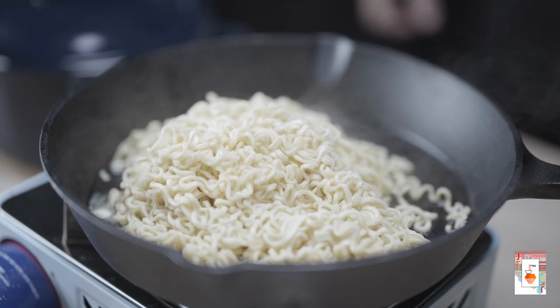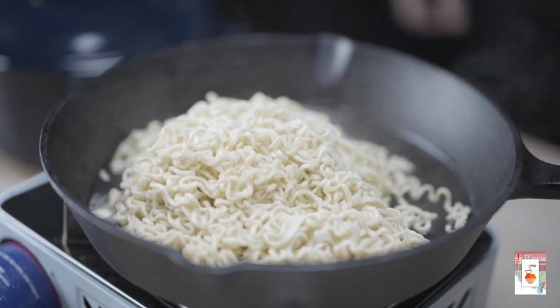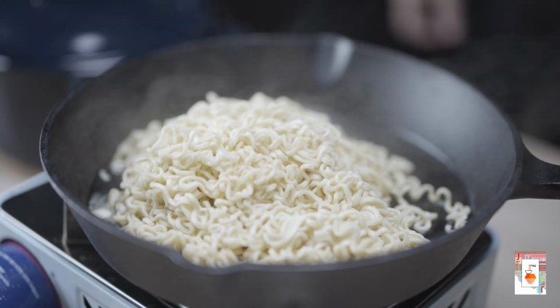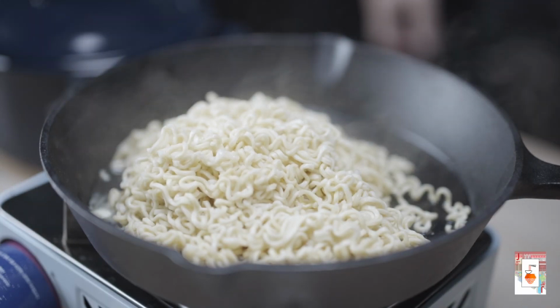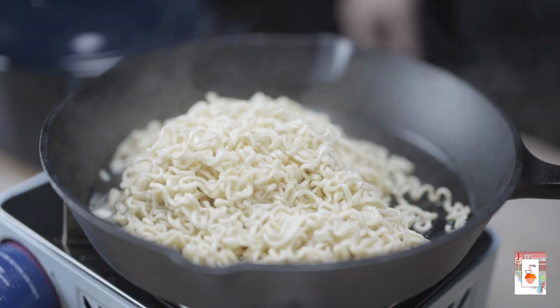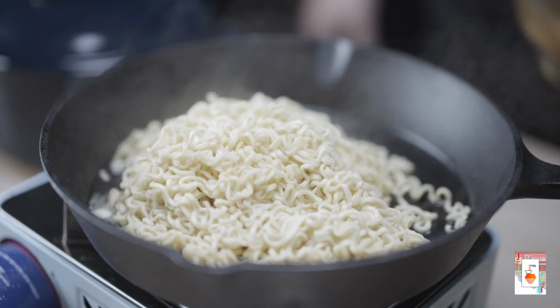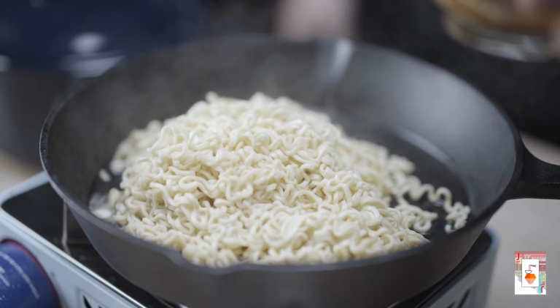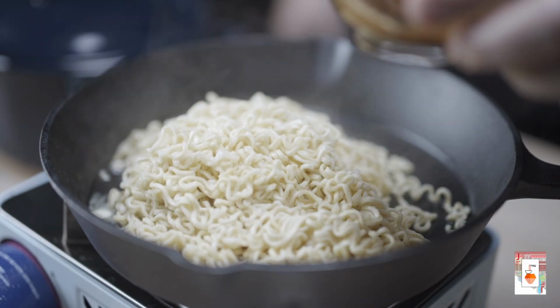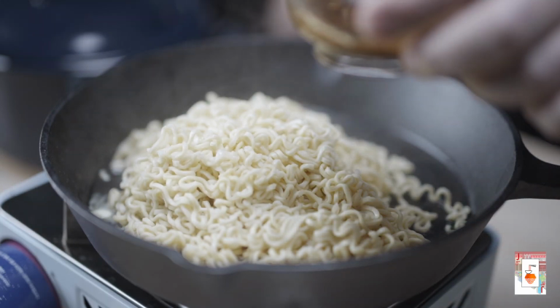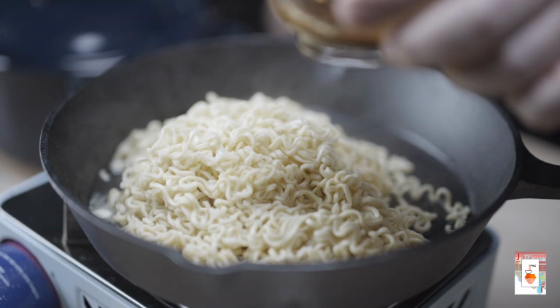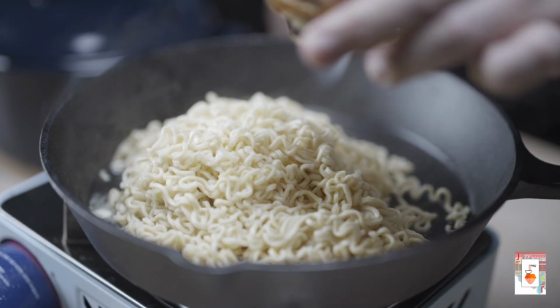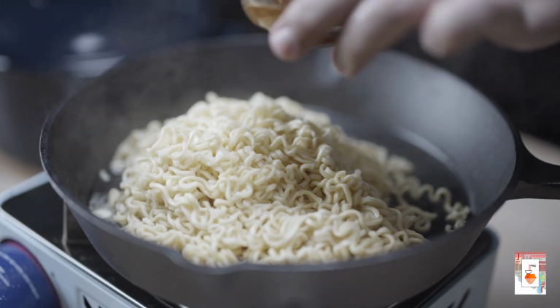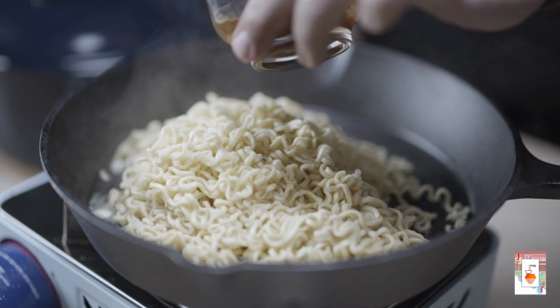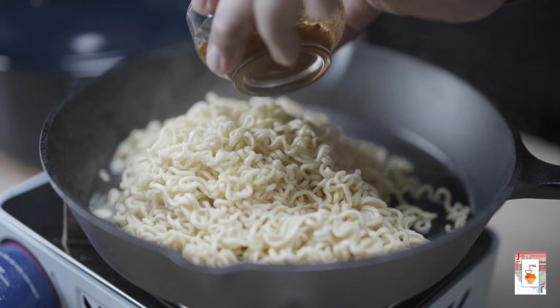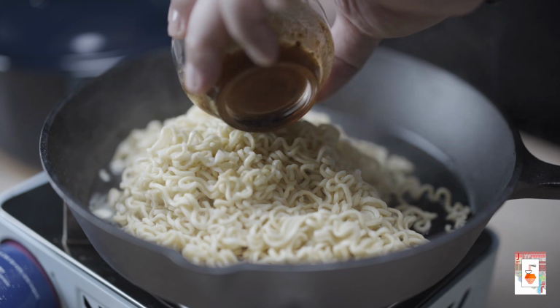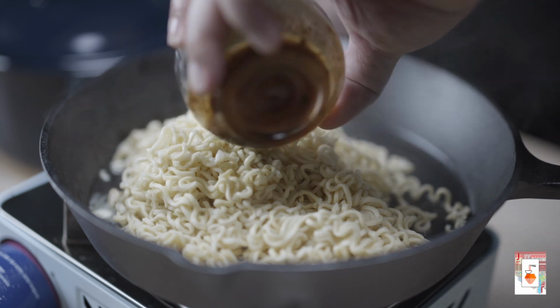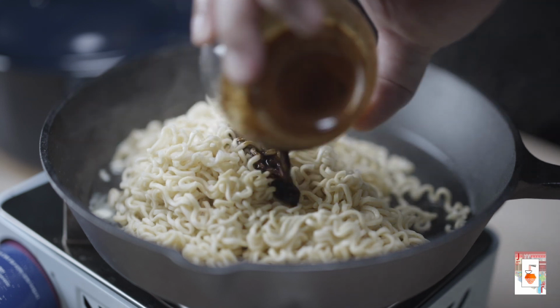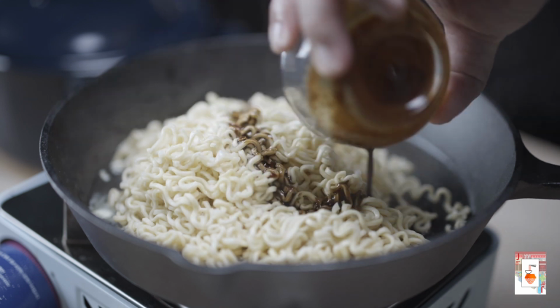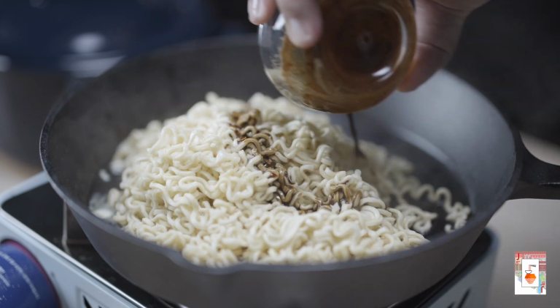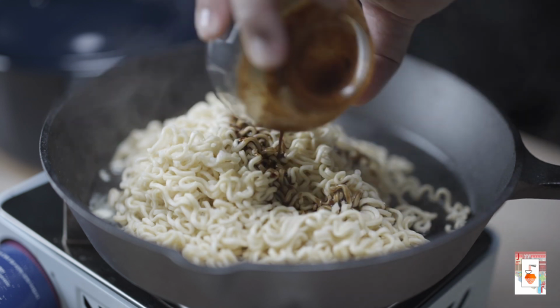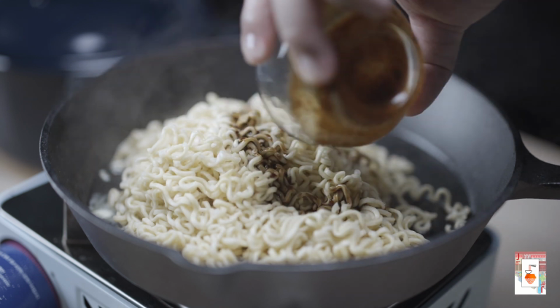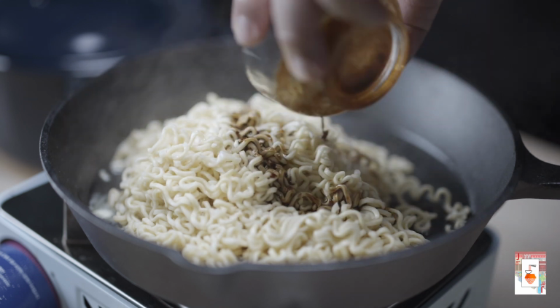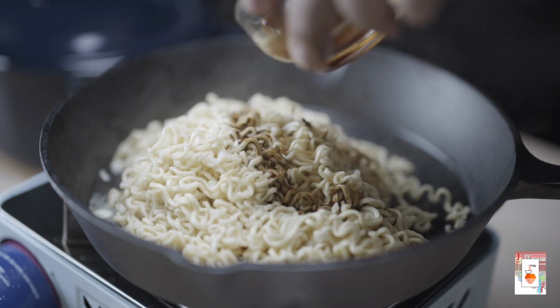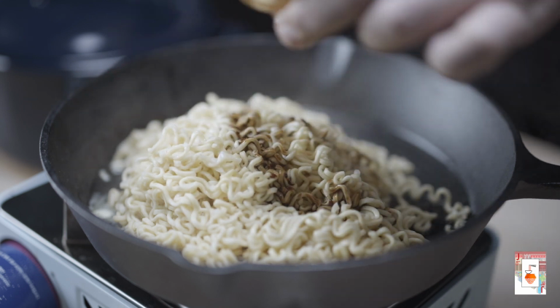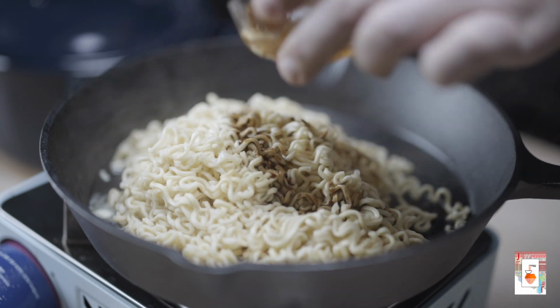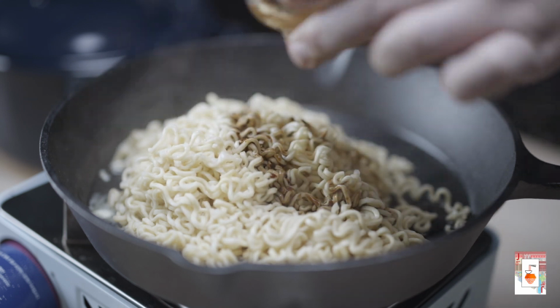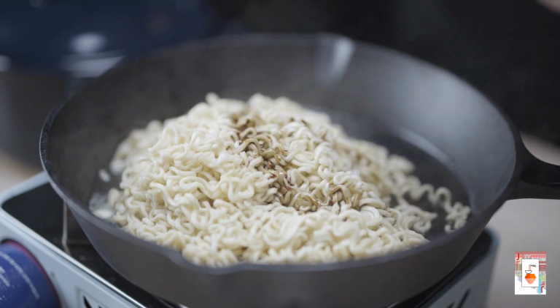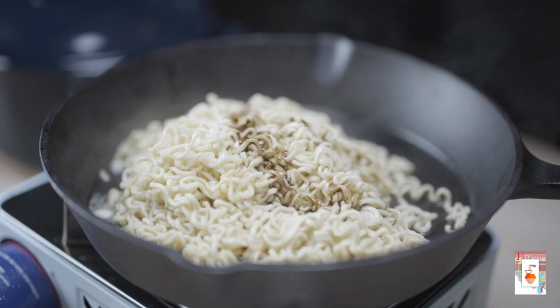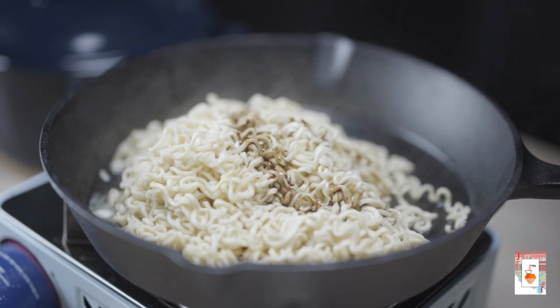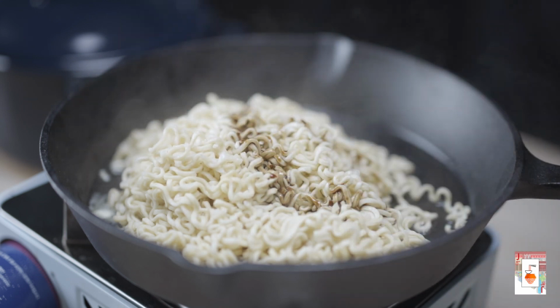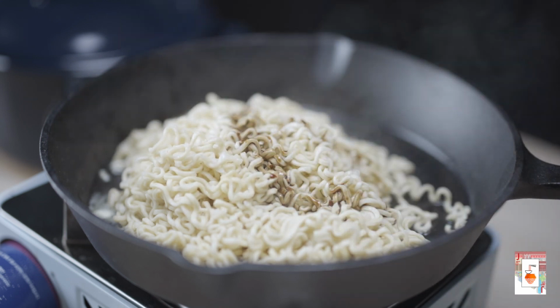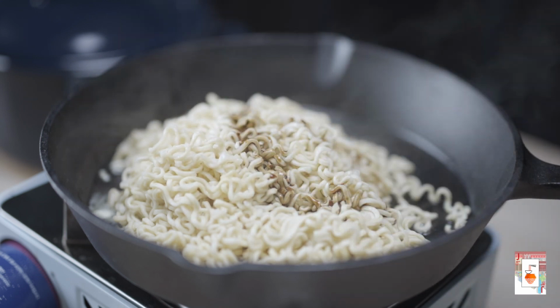While our noodles are cooking in the pan, add in your mixture and stir them up together.